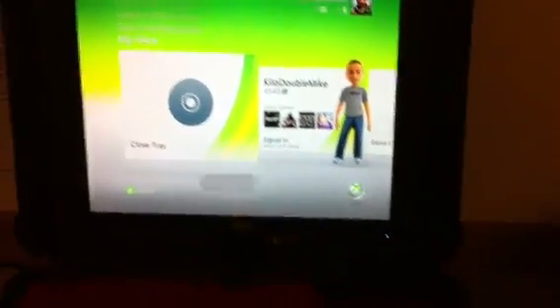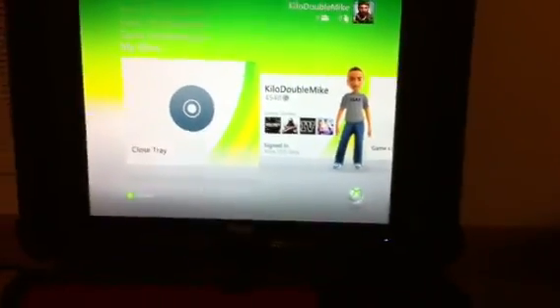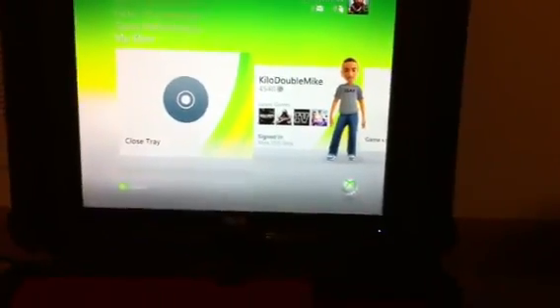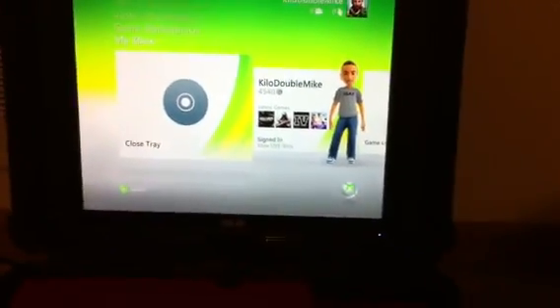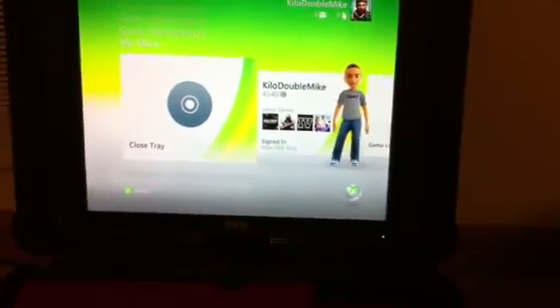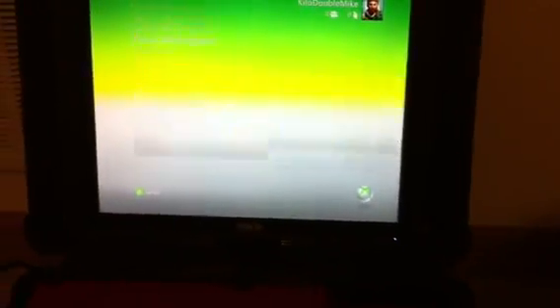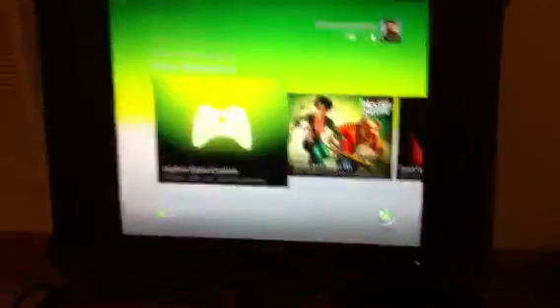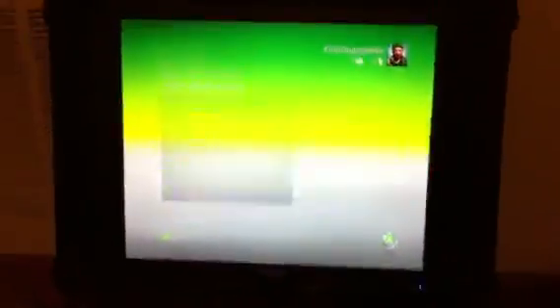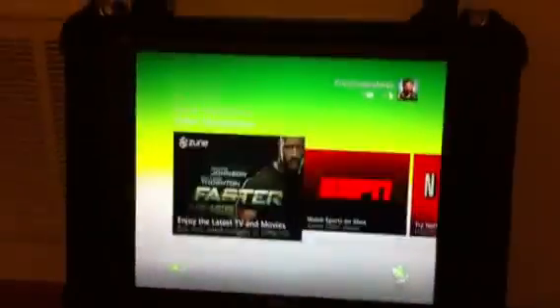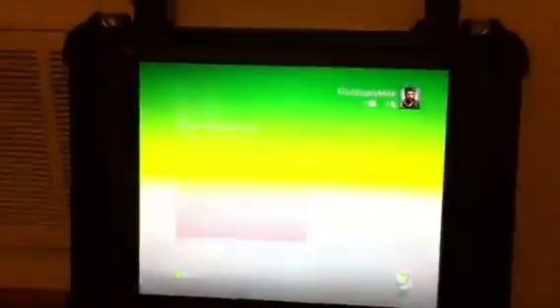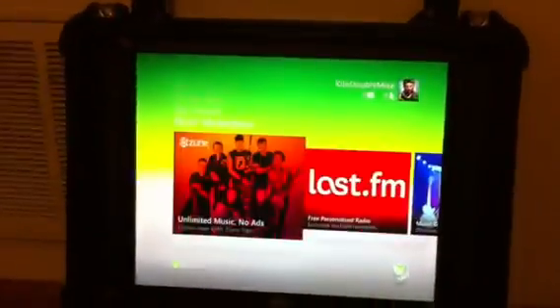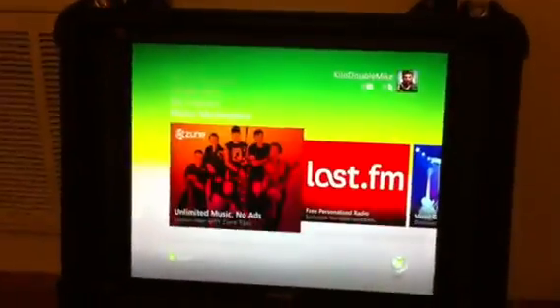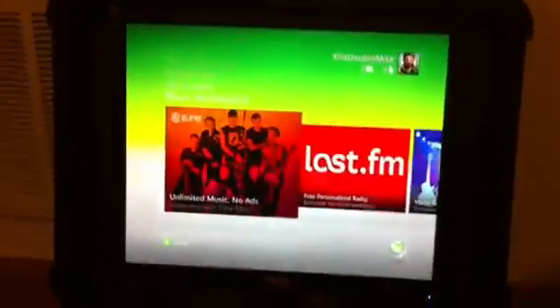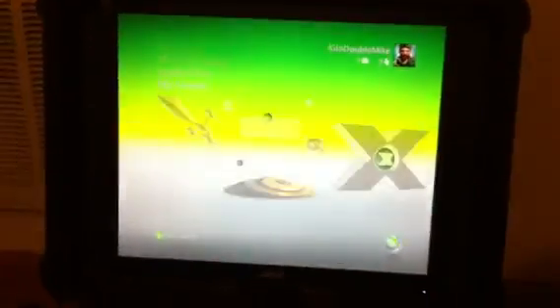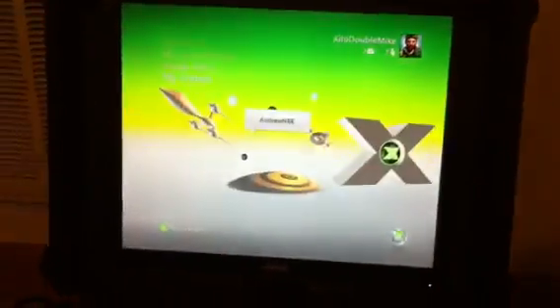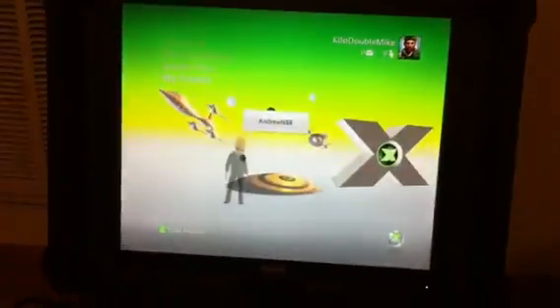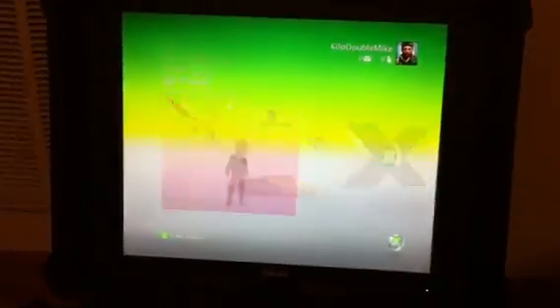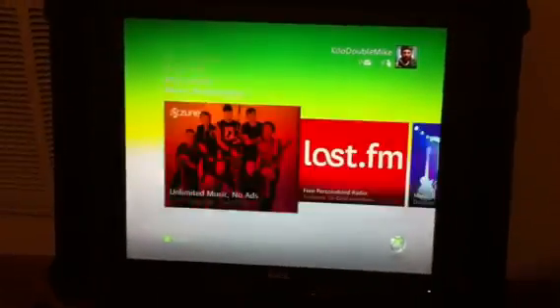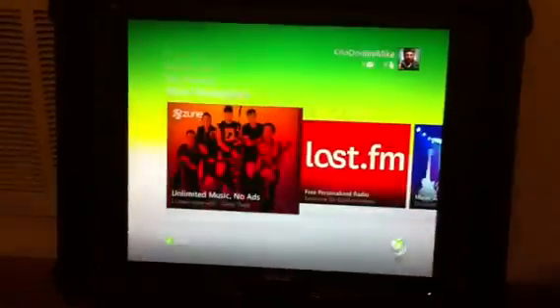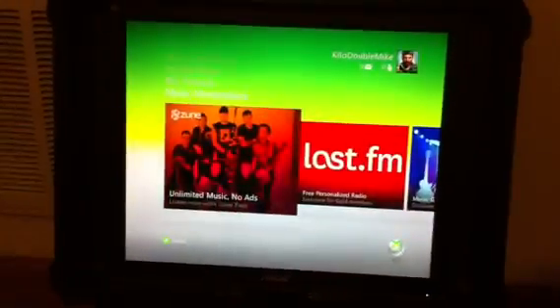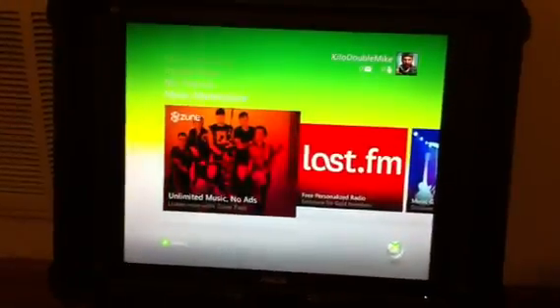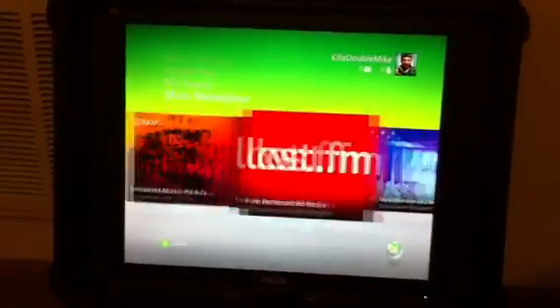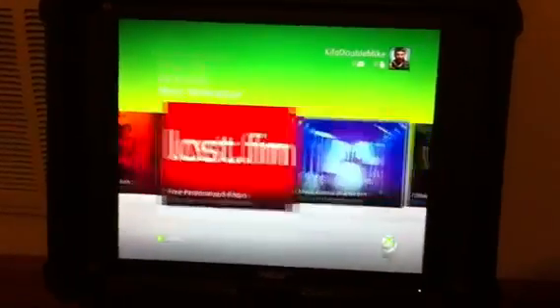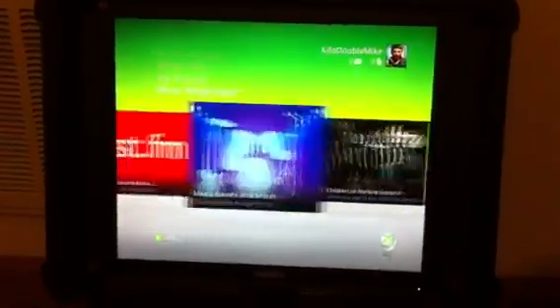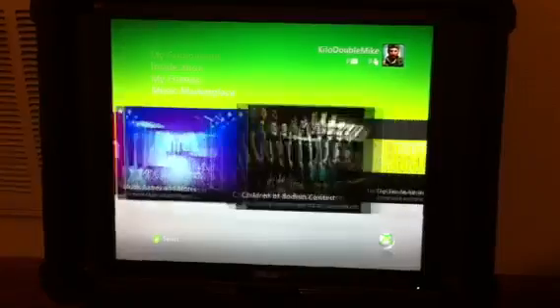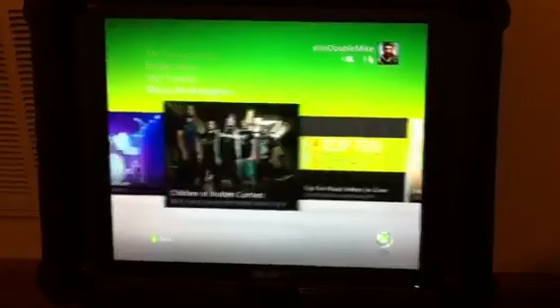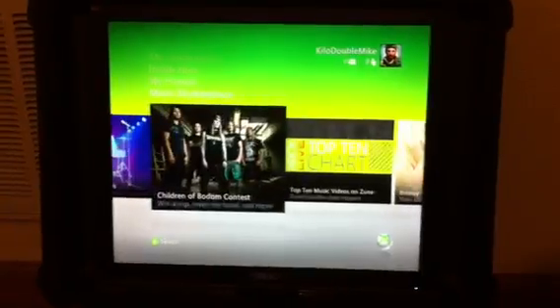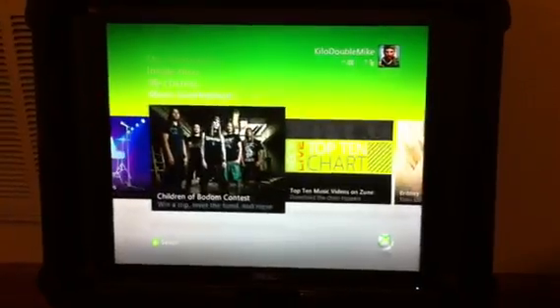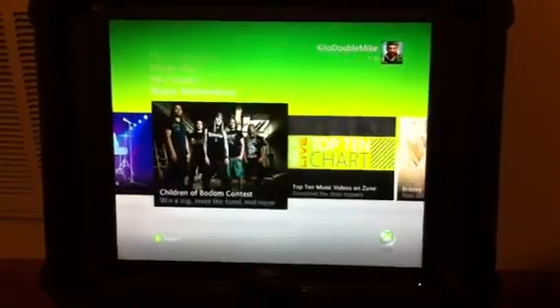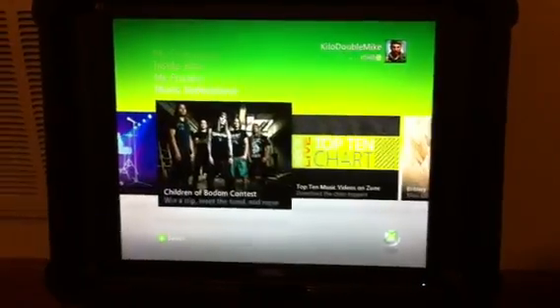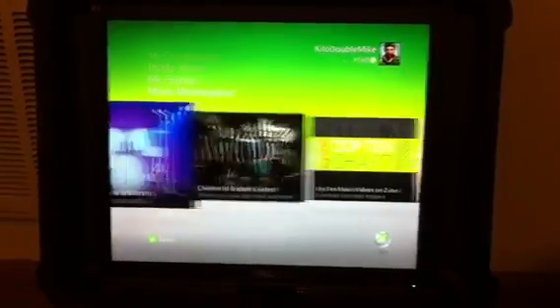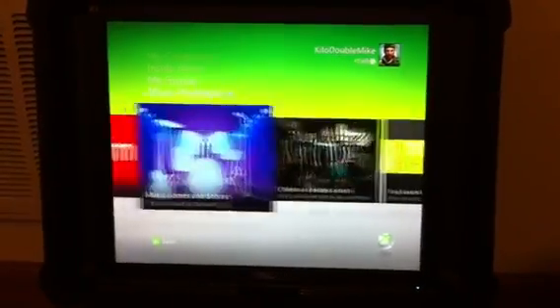I can close the tray. You can see I'm connected to Xbox Live right now. There we go.